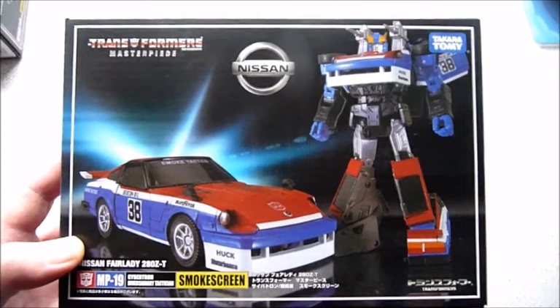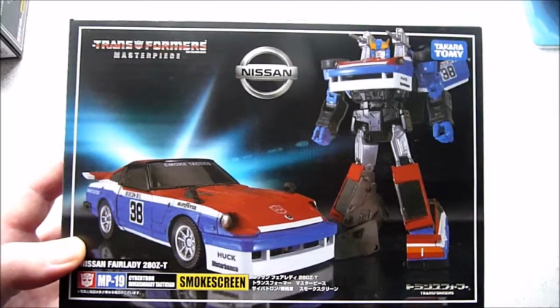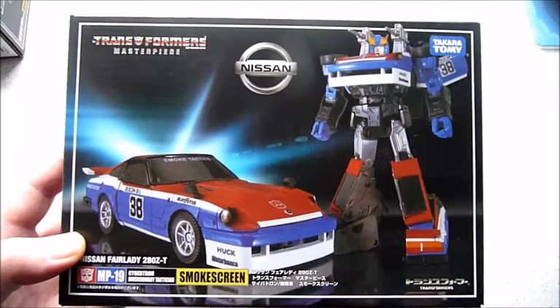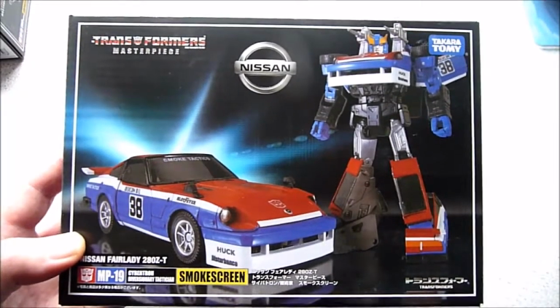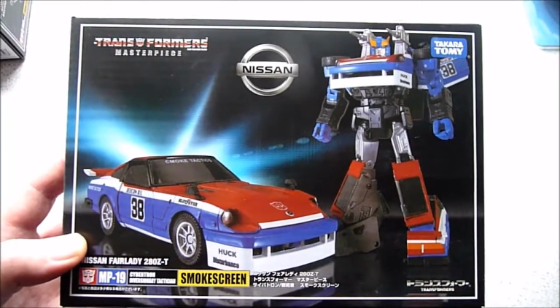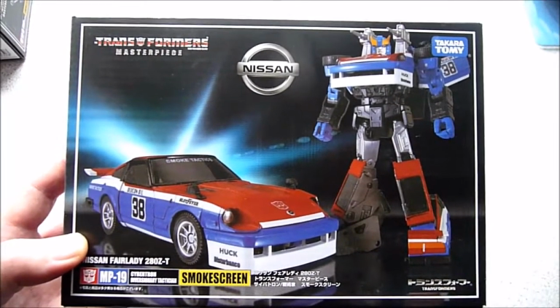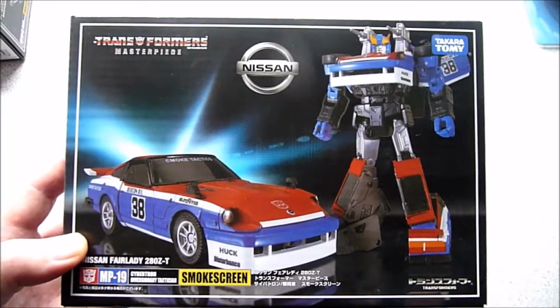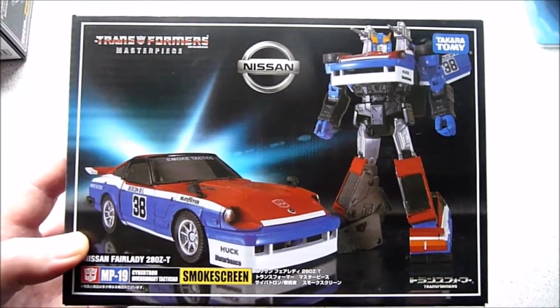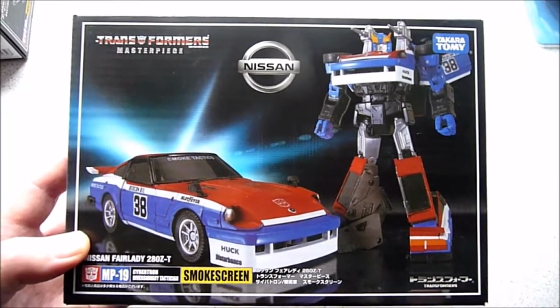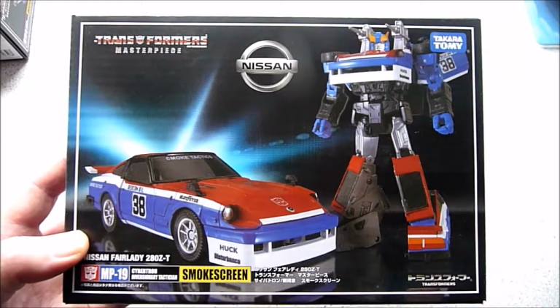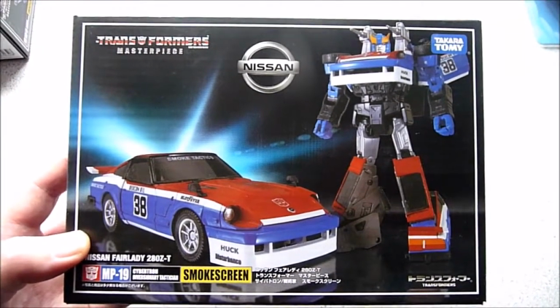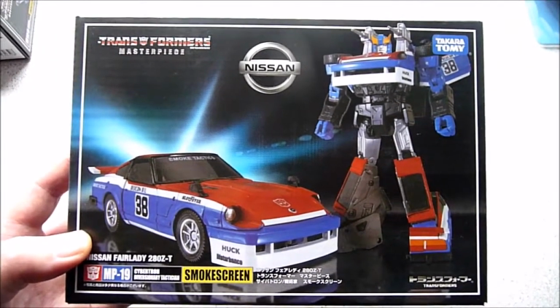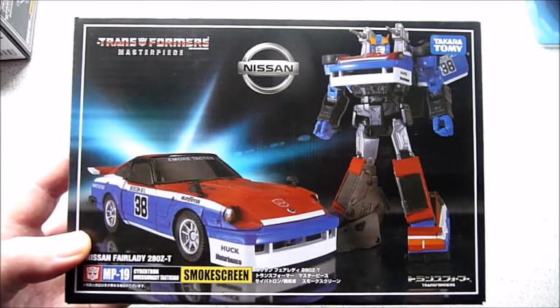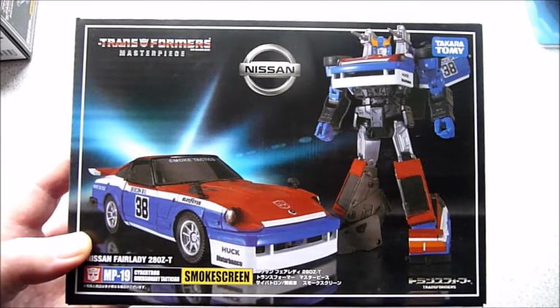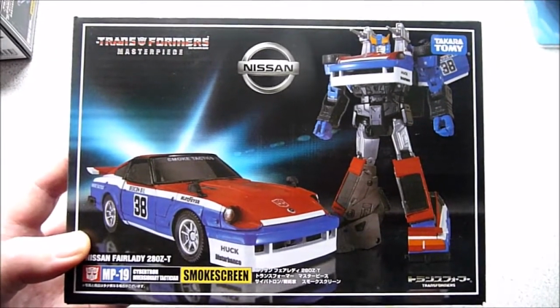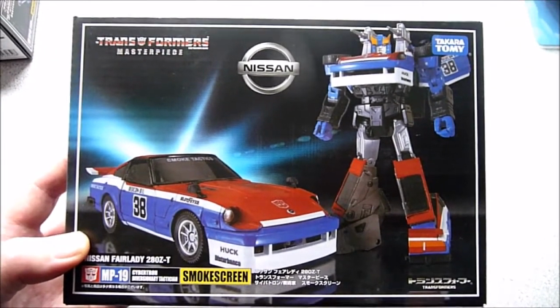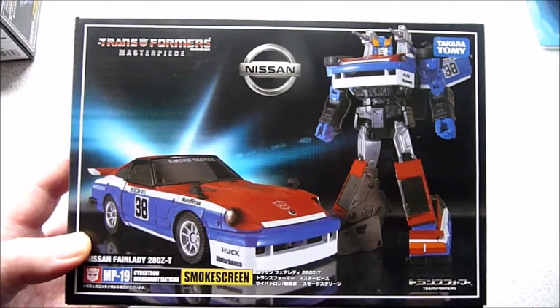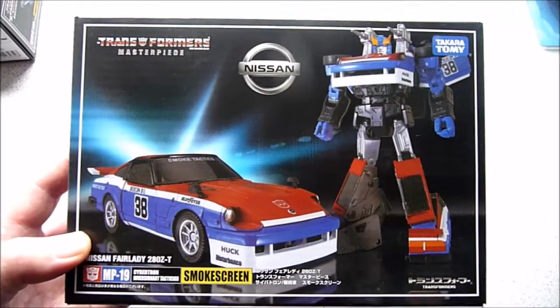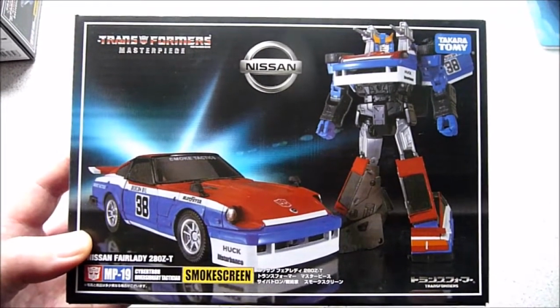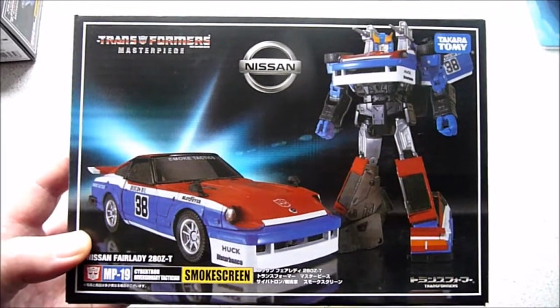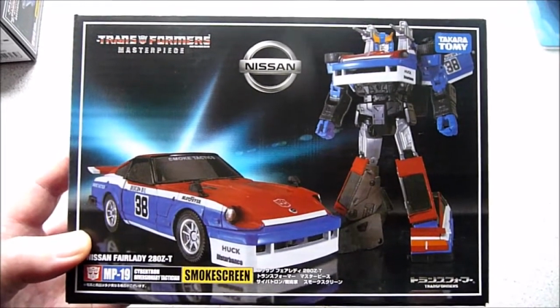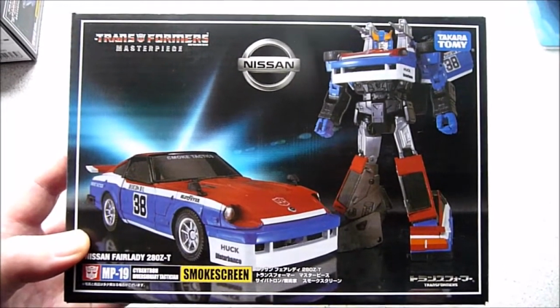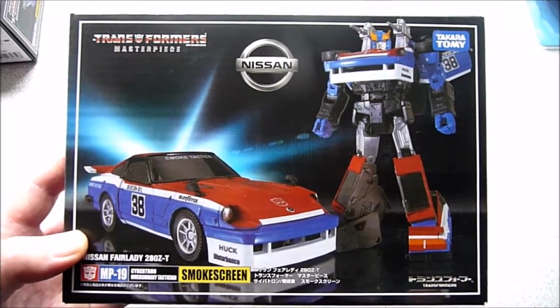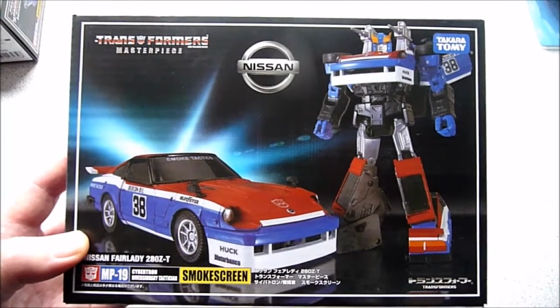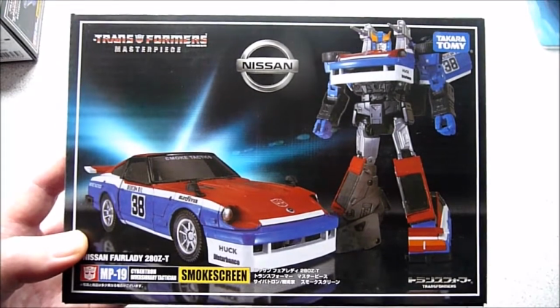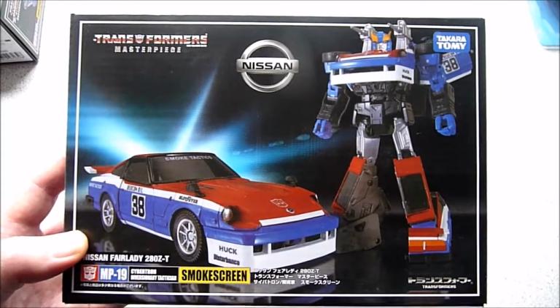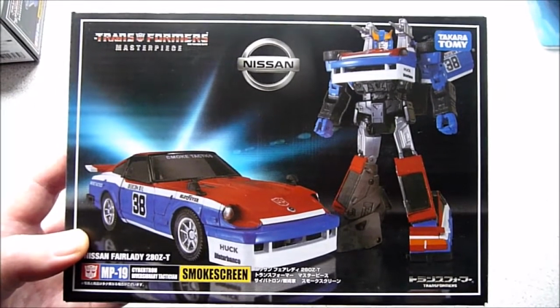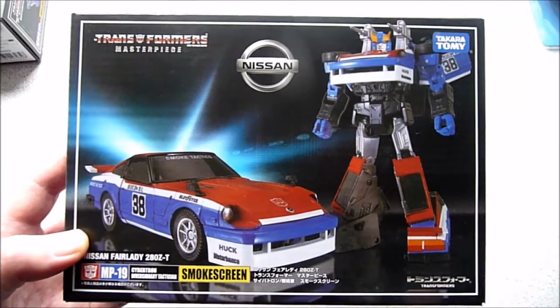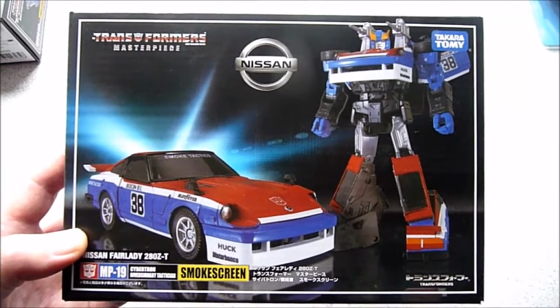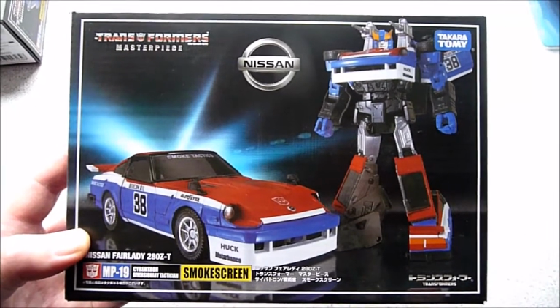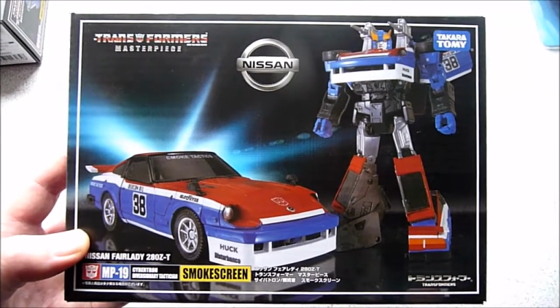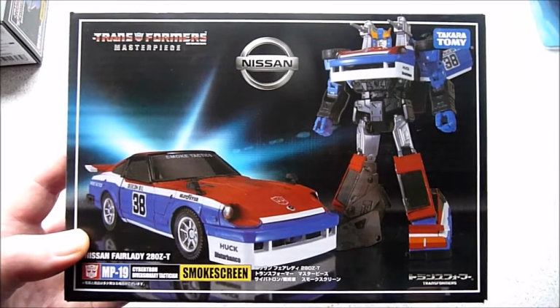Hey YouTube, FireFlash here, coming at you with a Transformers haul video.